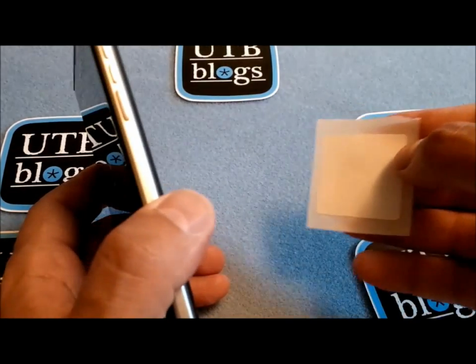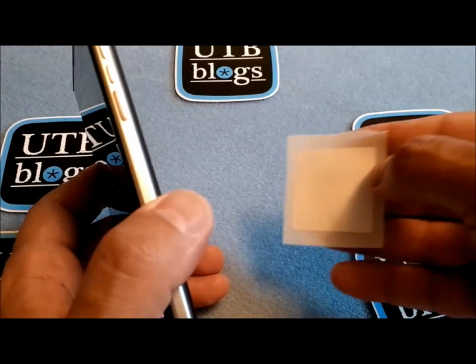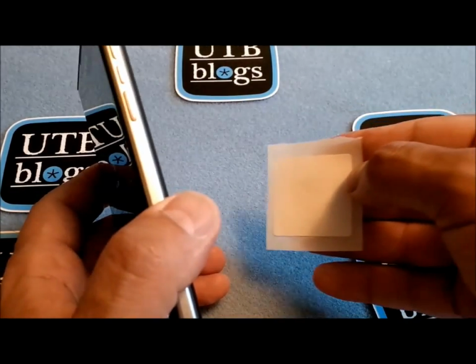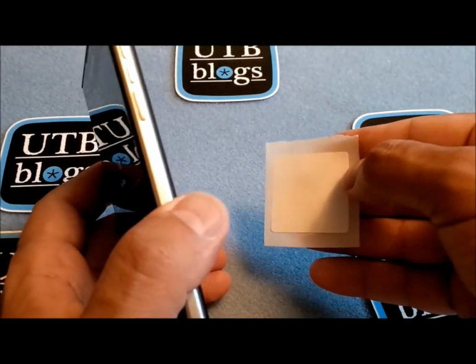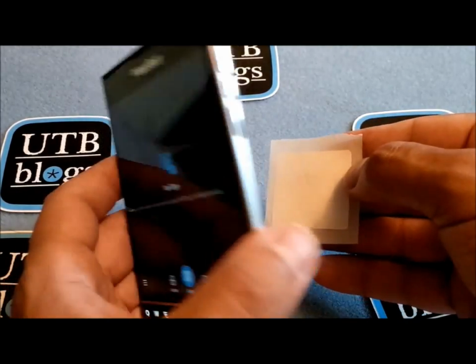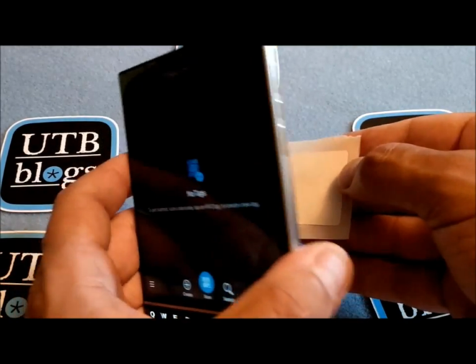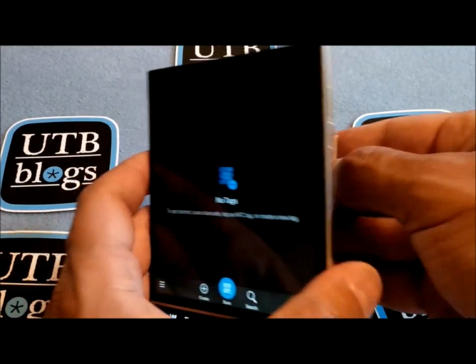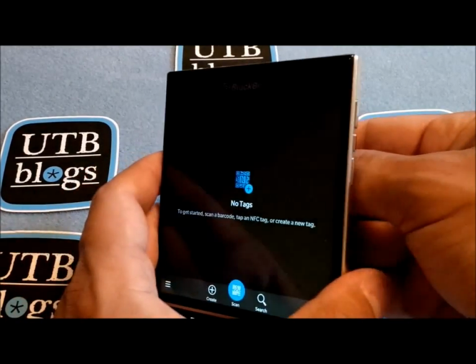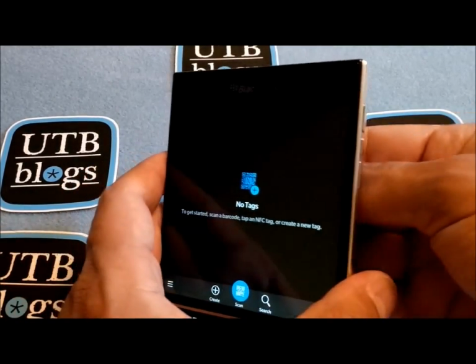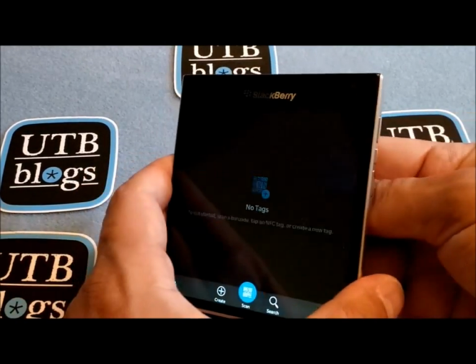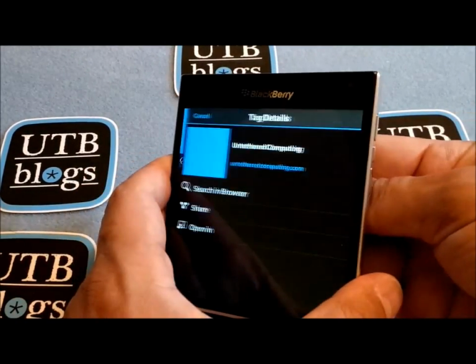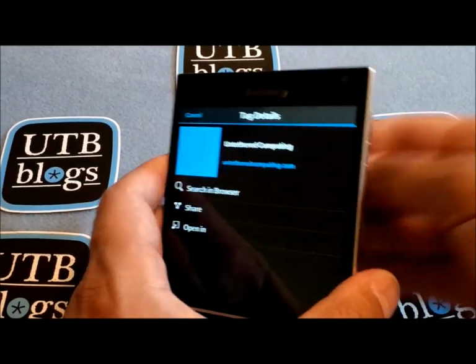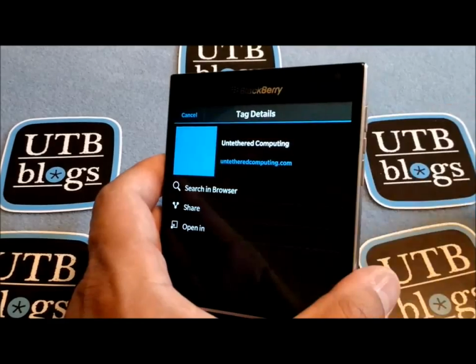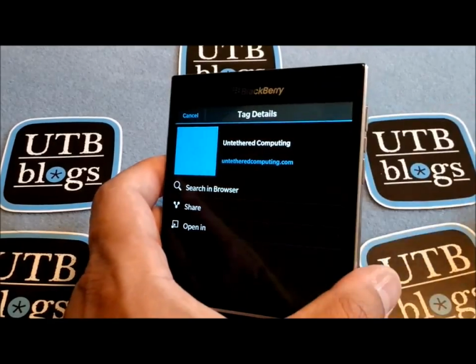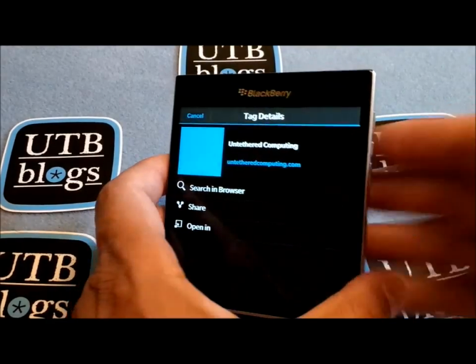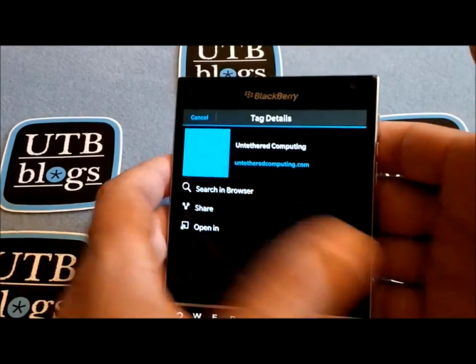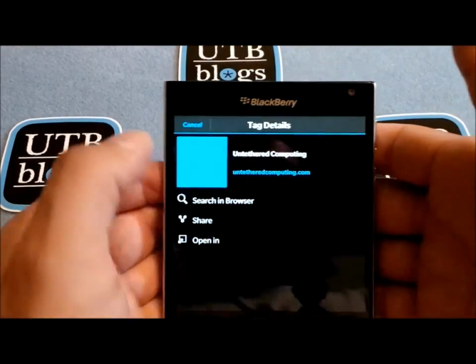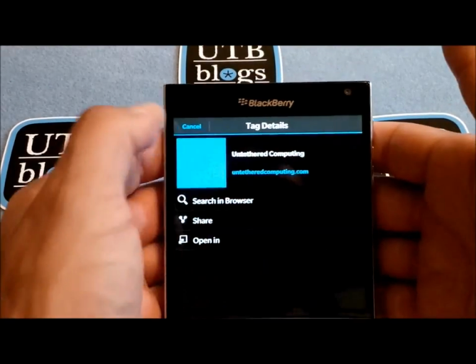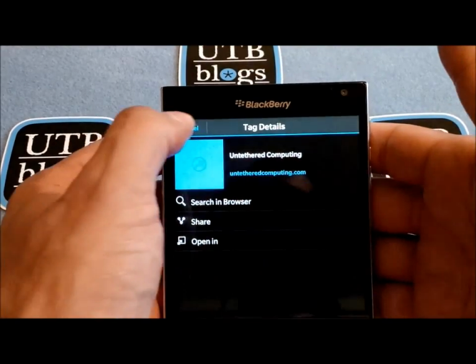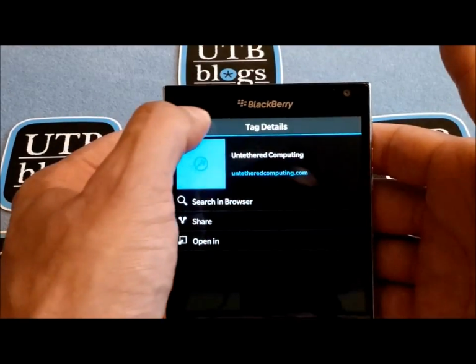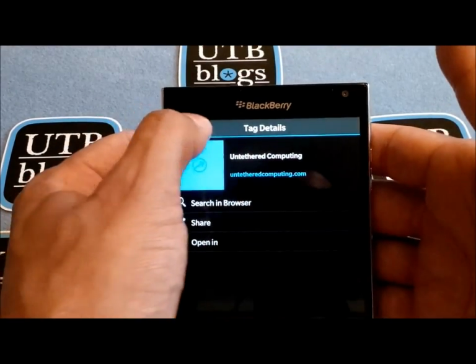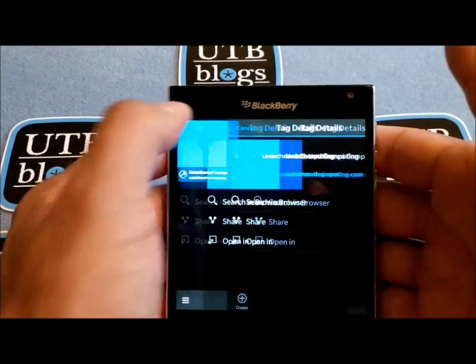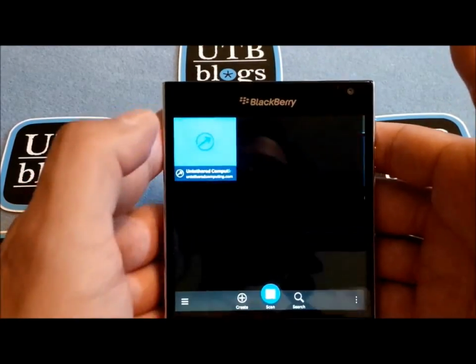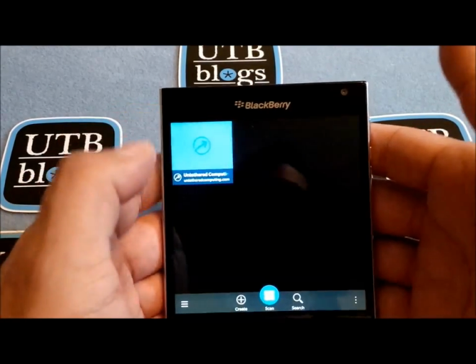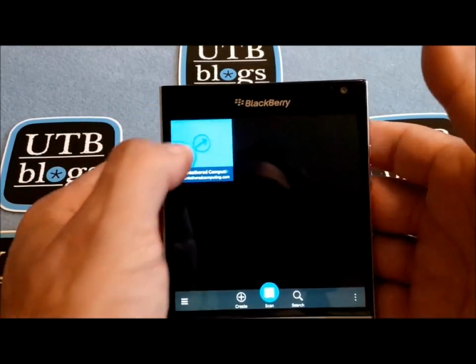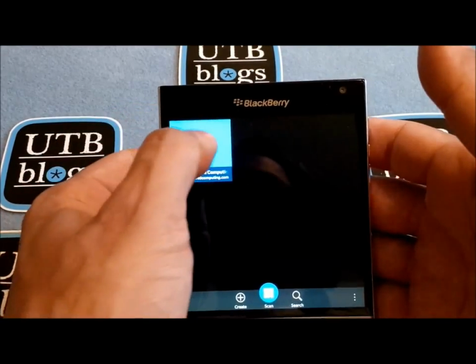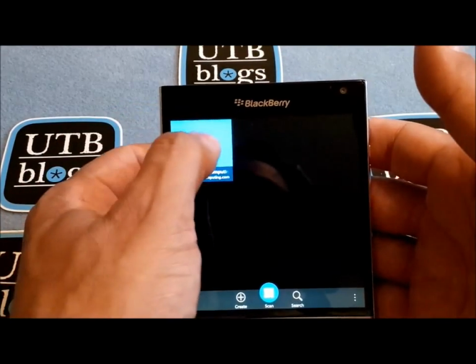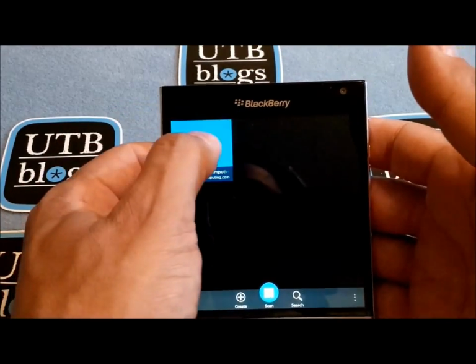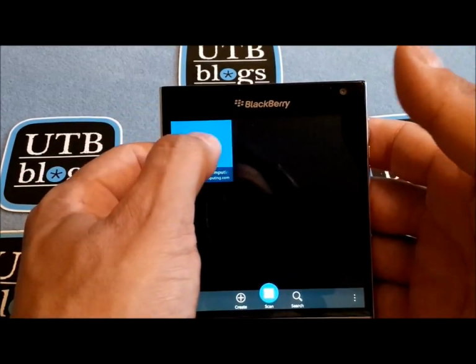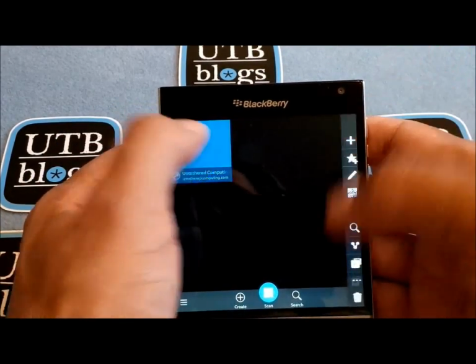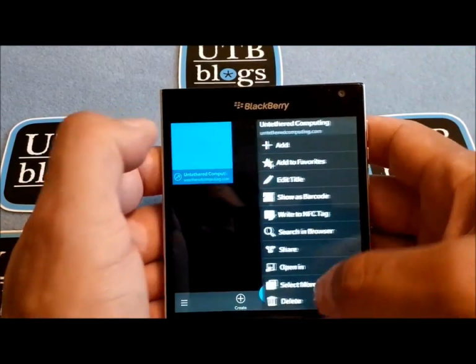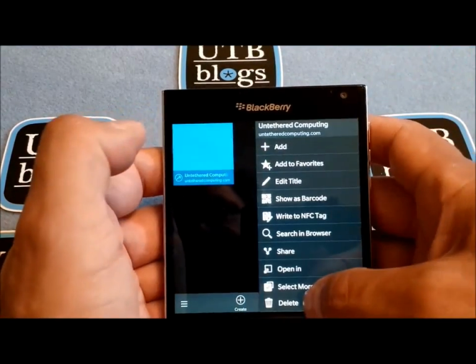Now if you're using a blank tag it will look like this. Again, you don't care about that information.